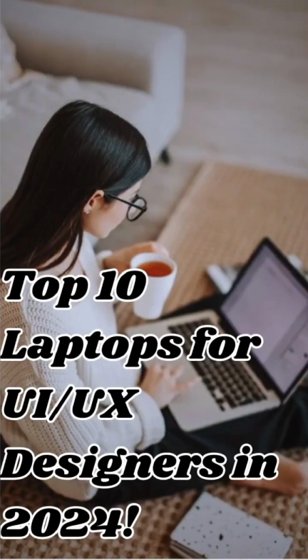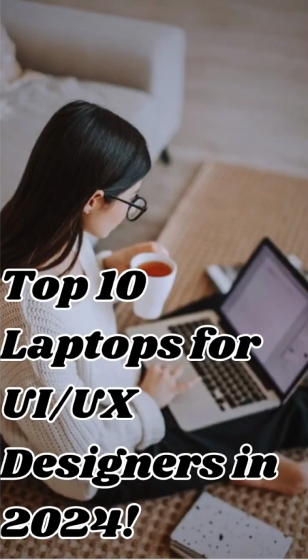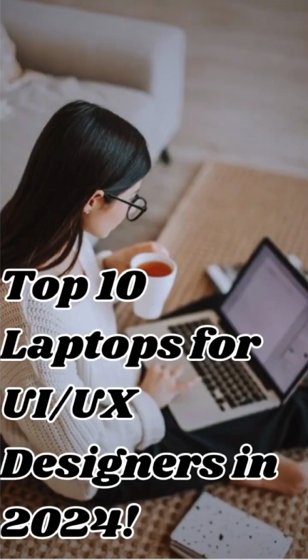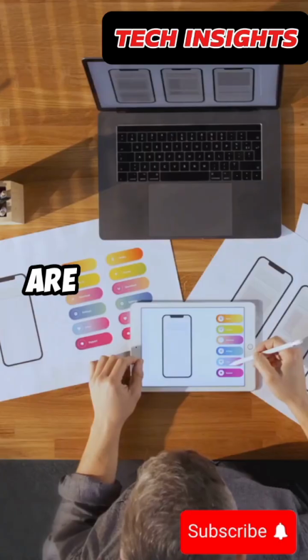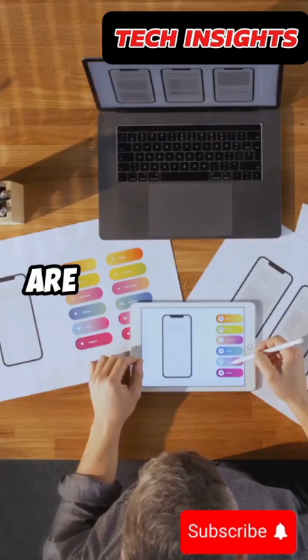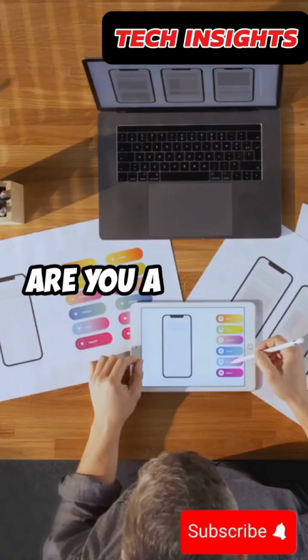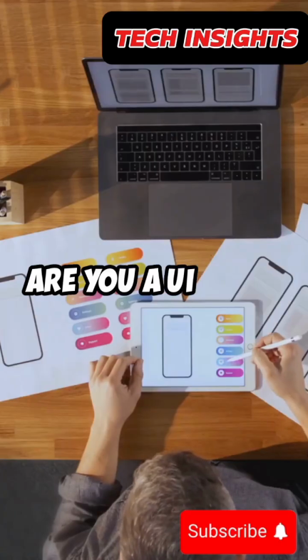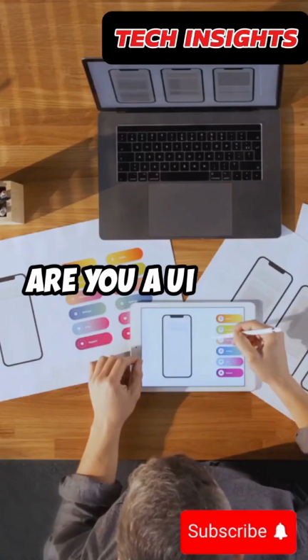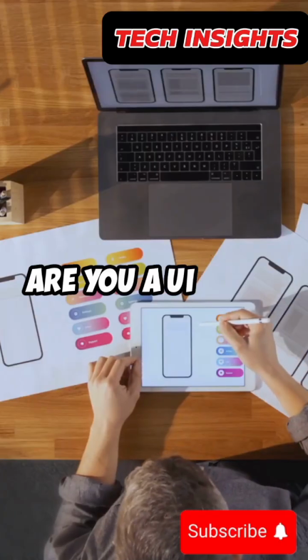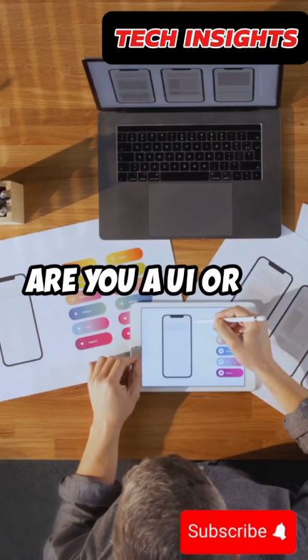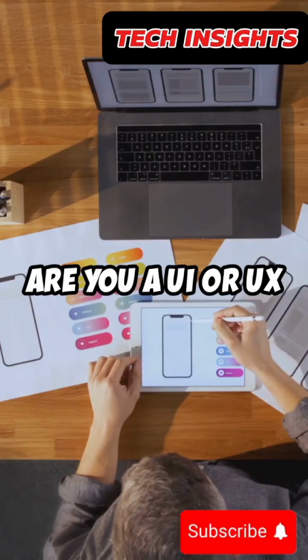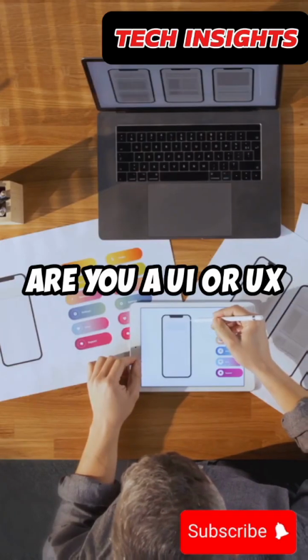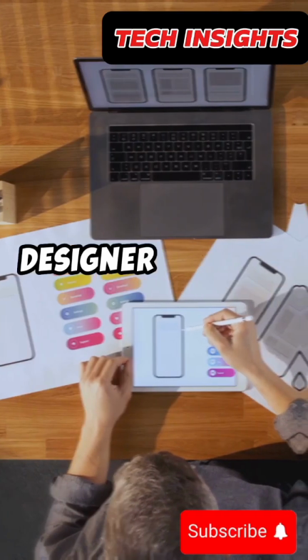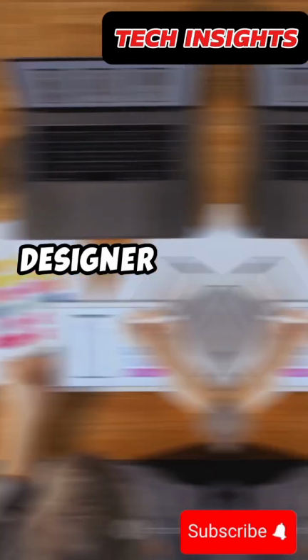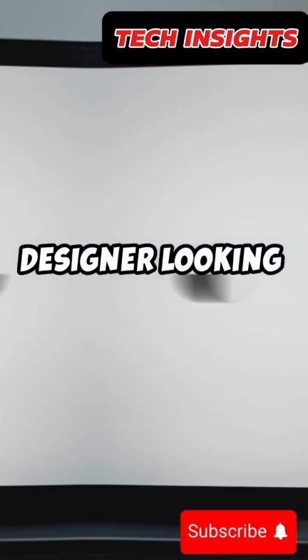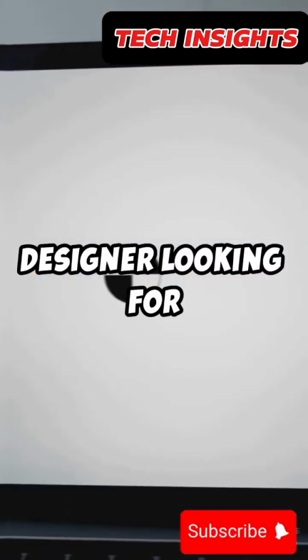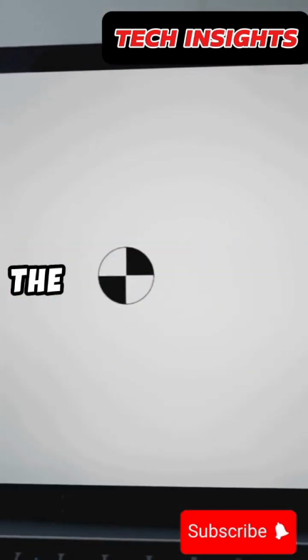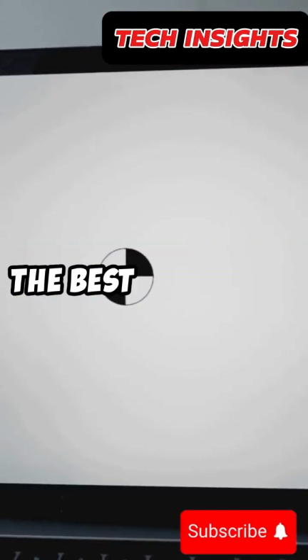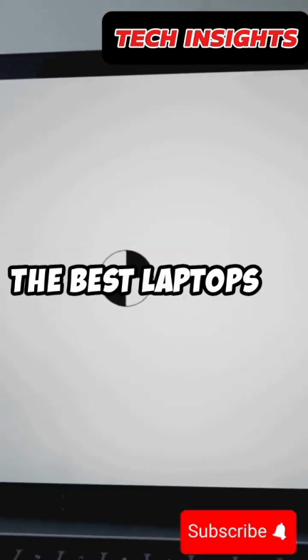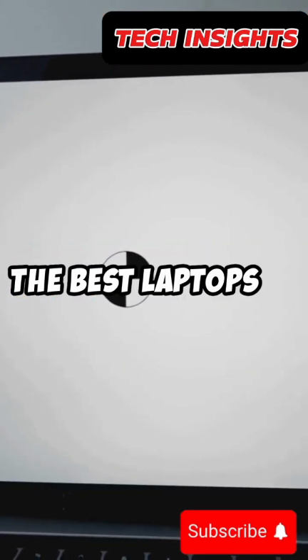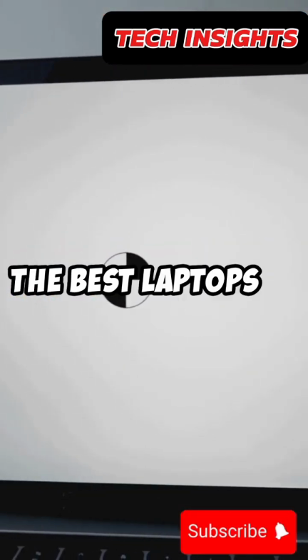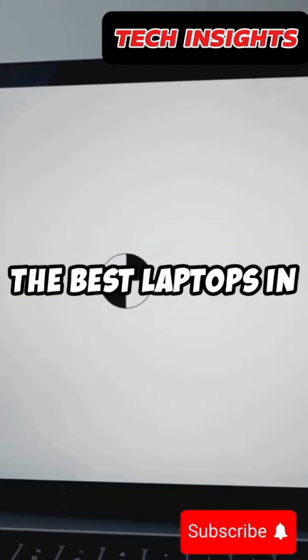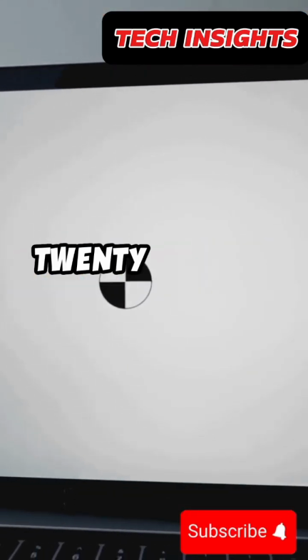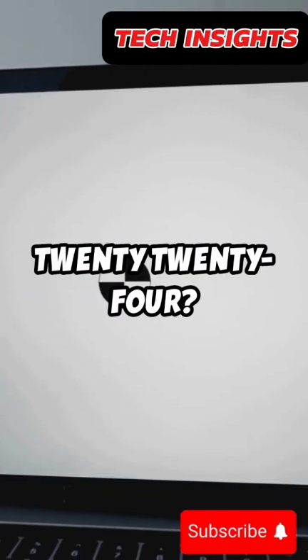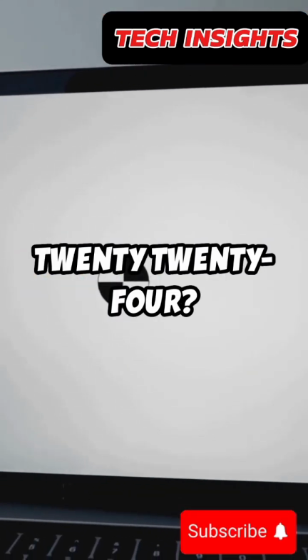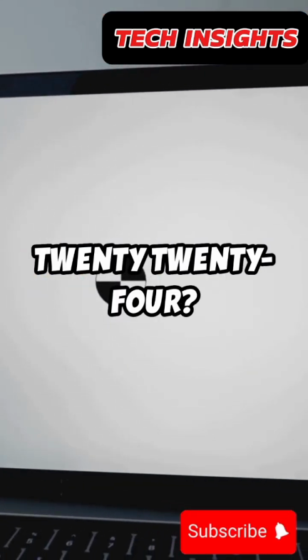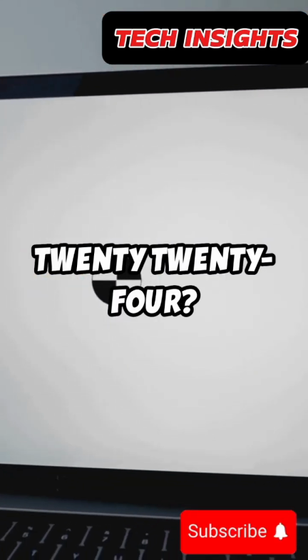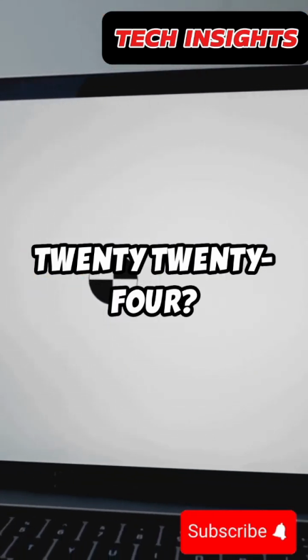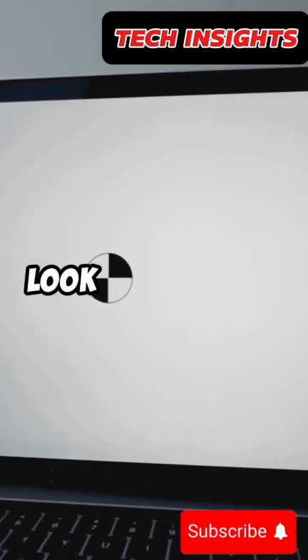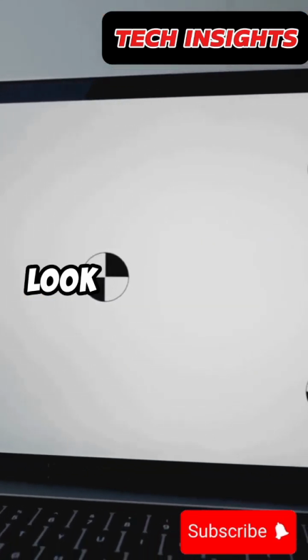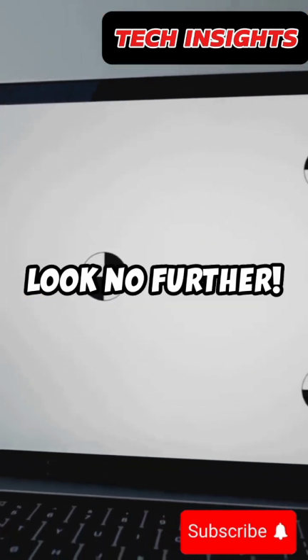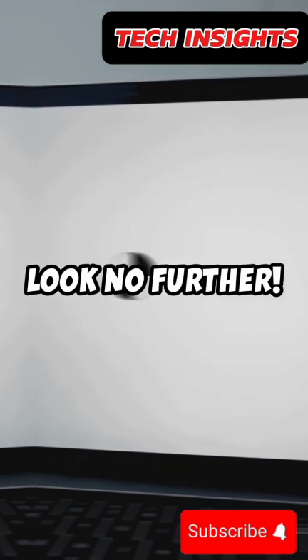Are you a UI or UX designer looking for the best laptops in 2024? Look no further.